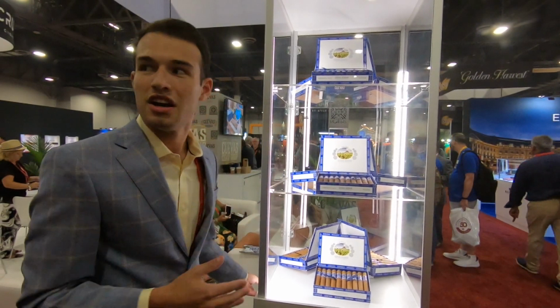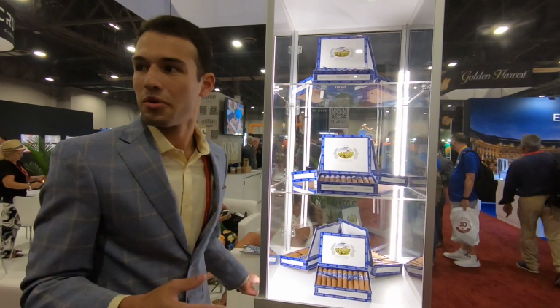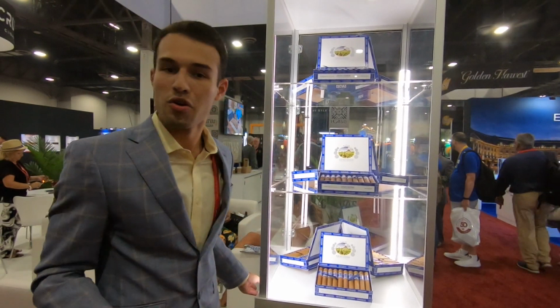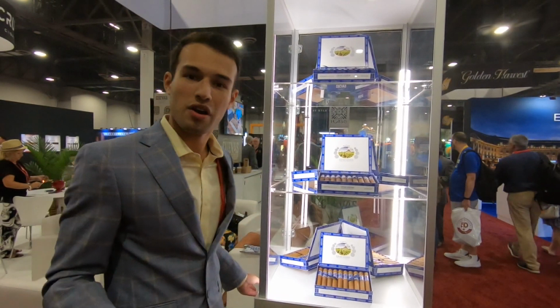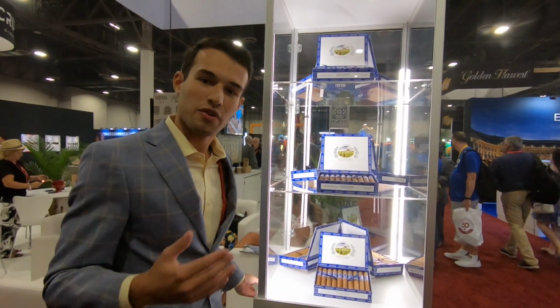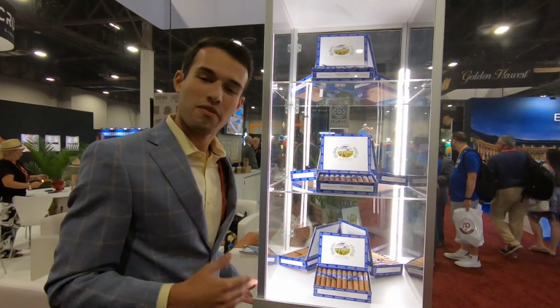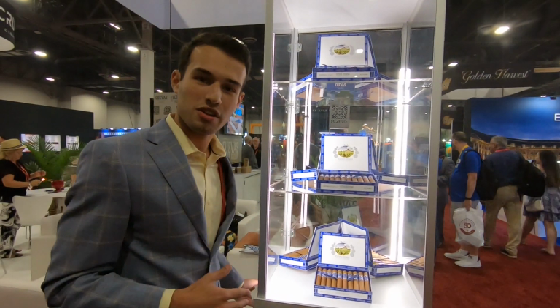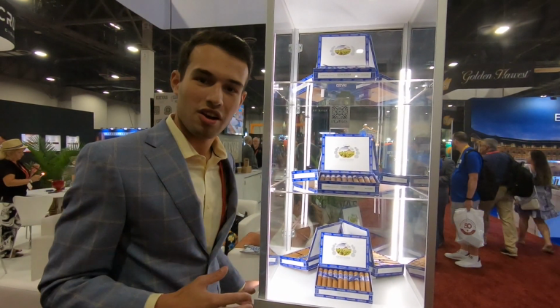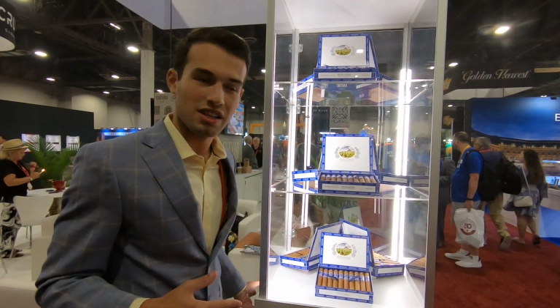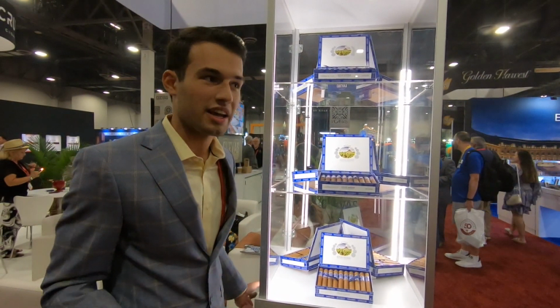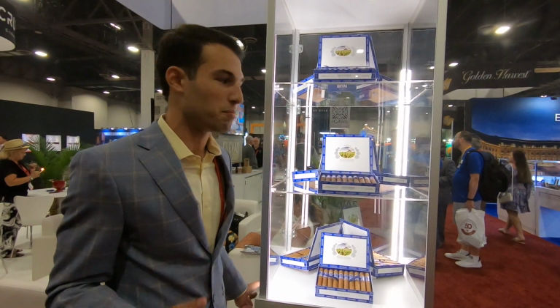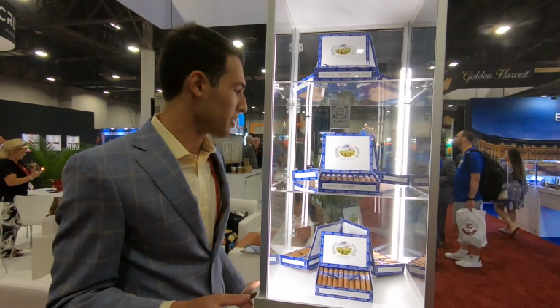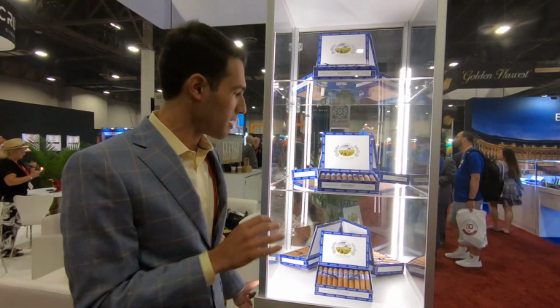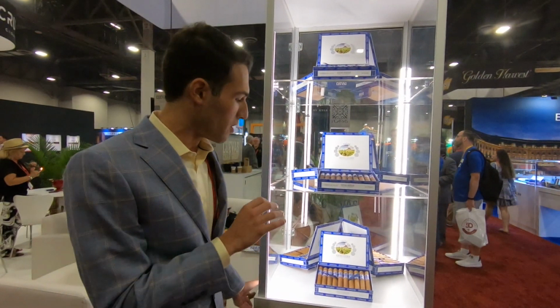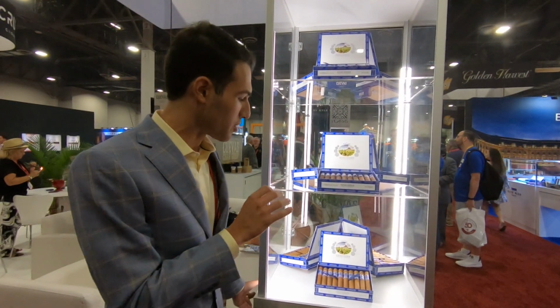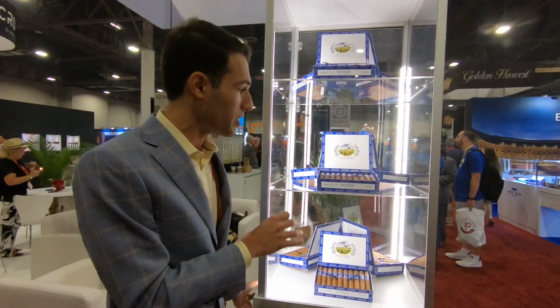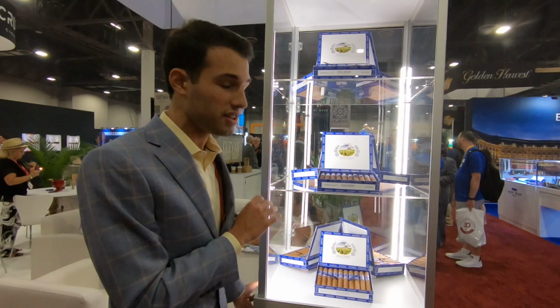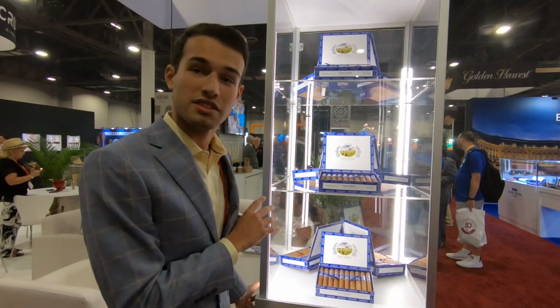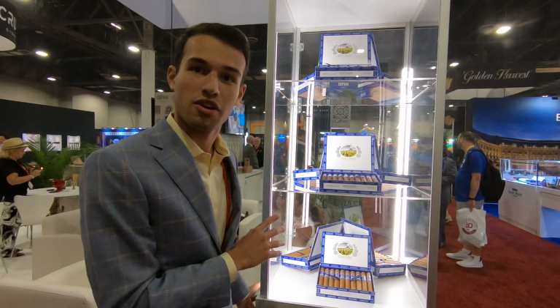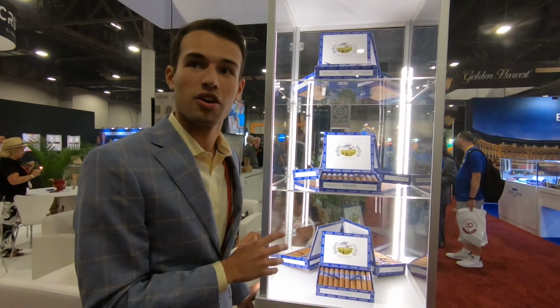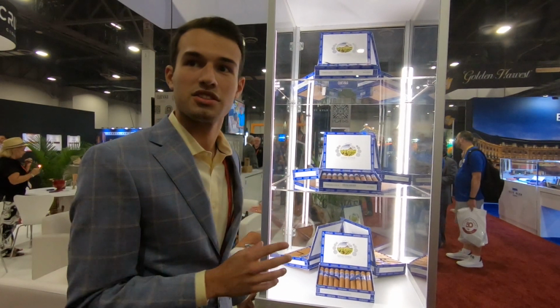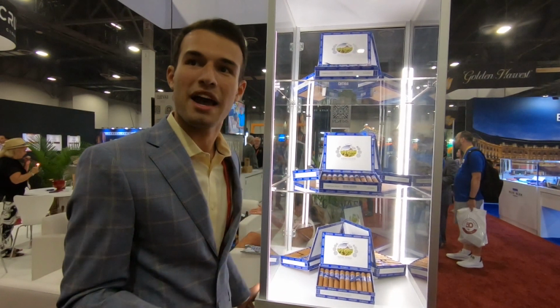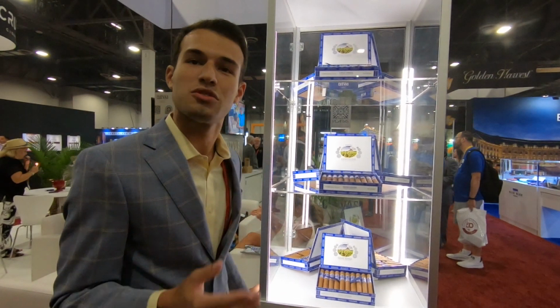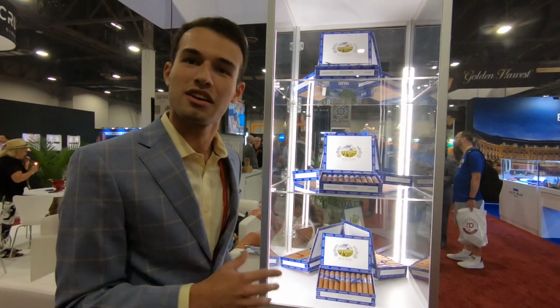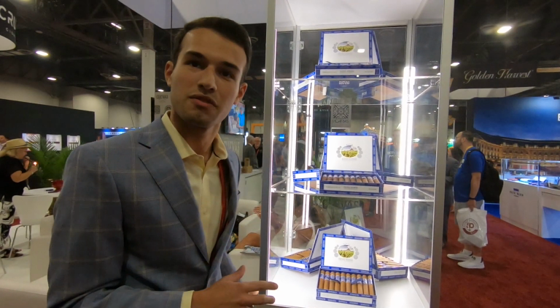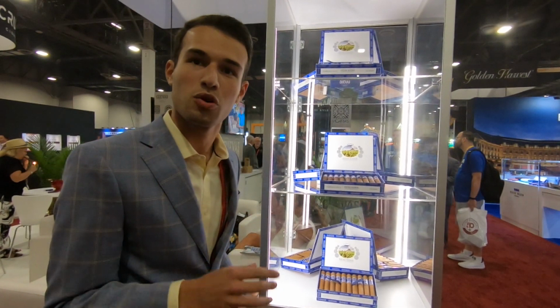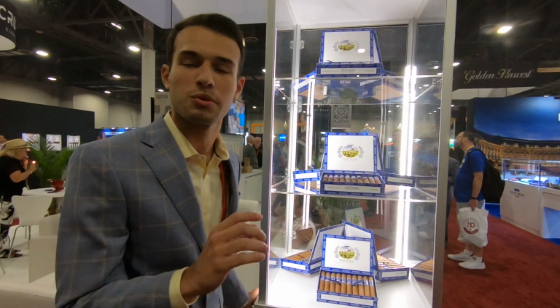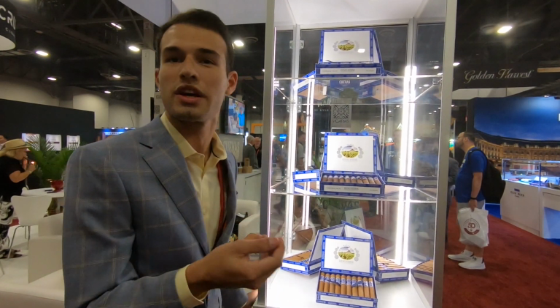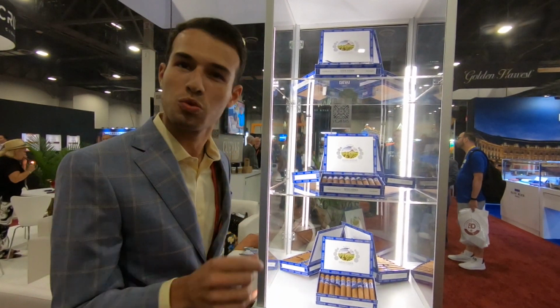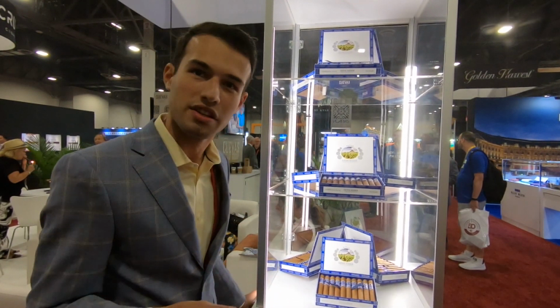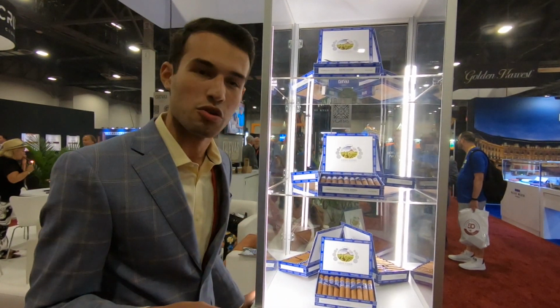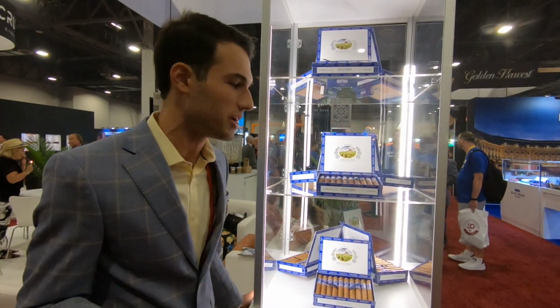We were going off the Grandfather Claus line. My grandfather created these cigars back in 2004, so we went and tweaked it a little bit.